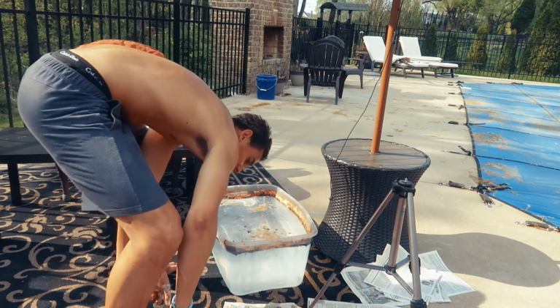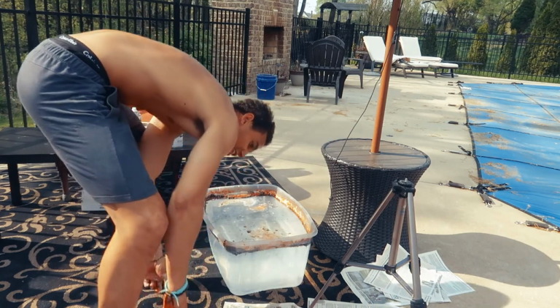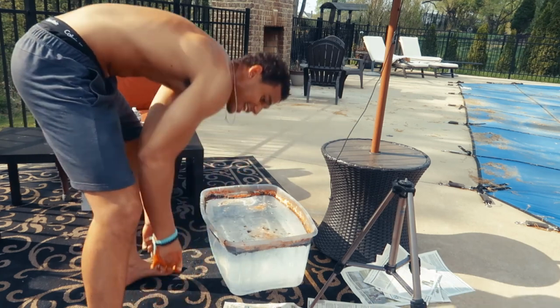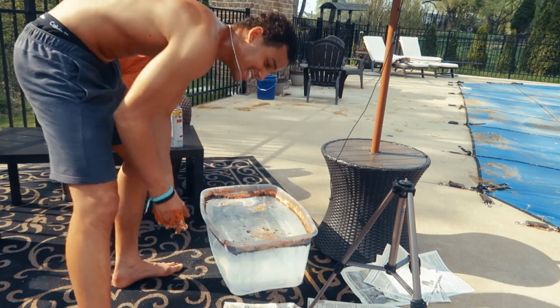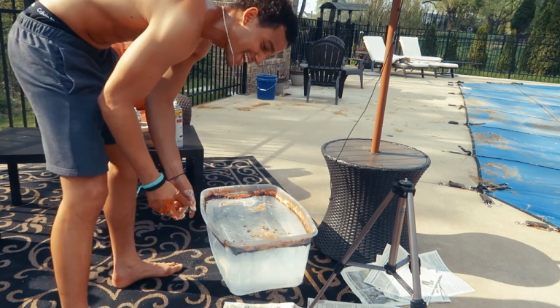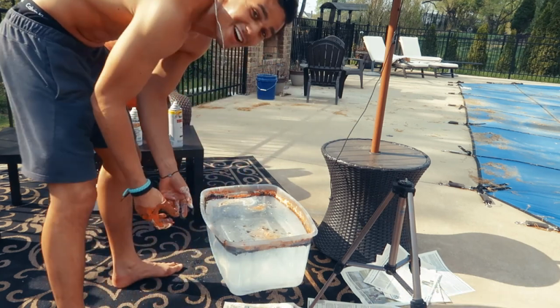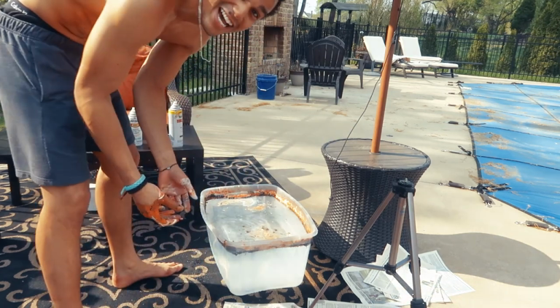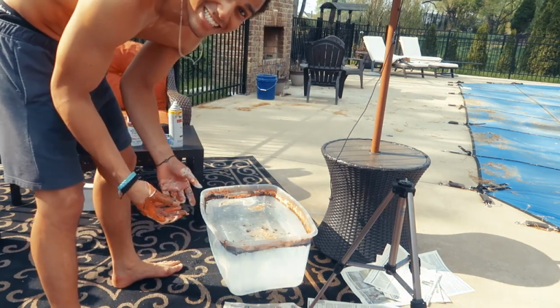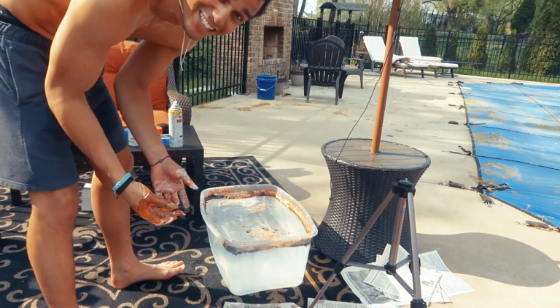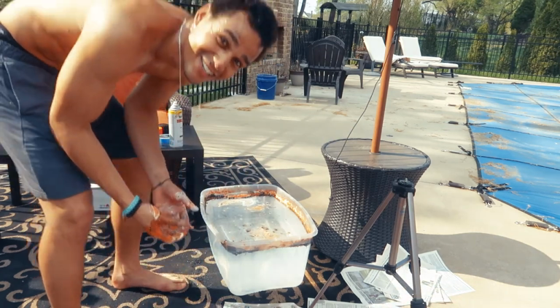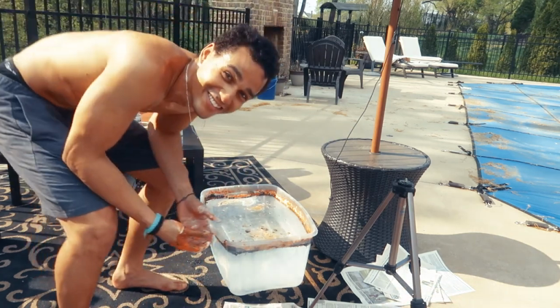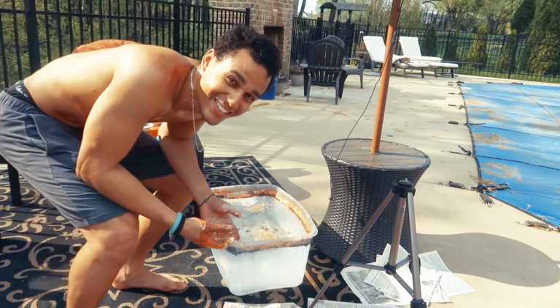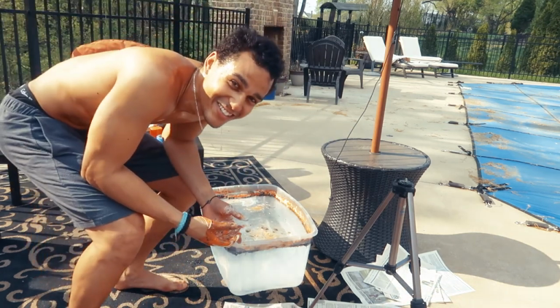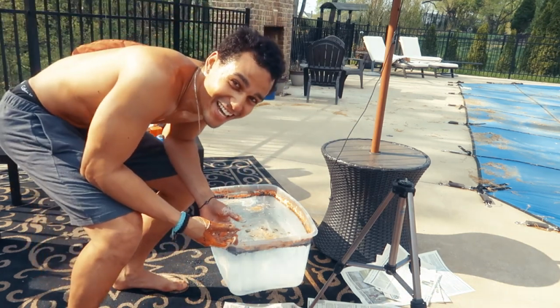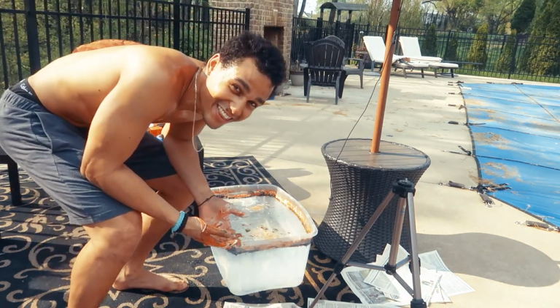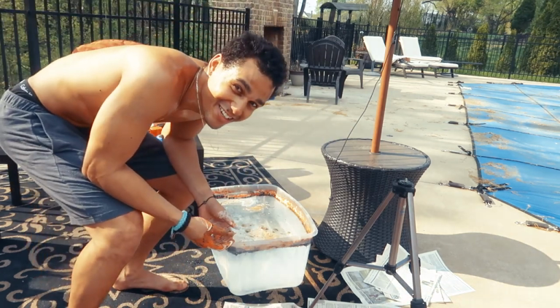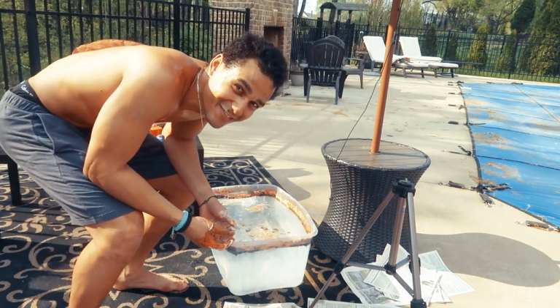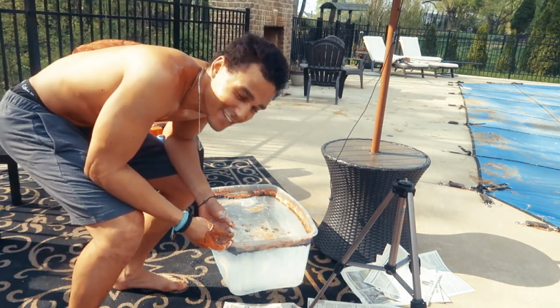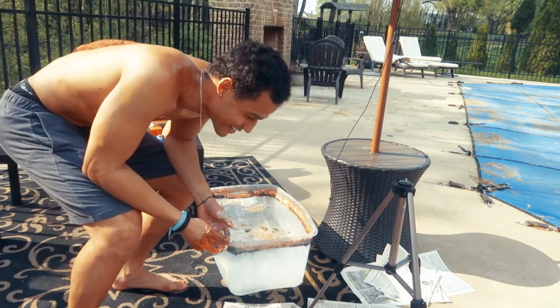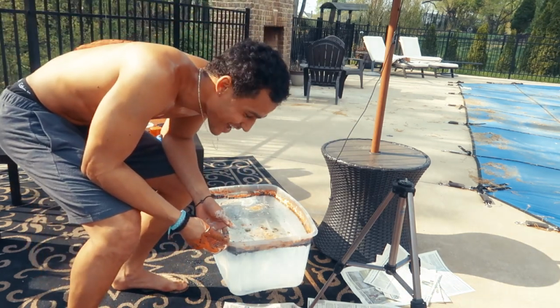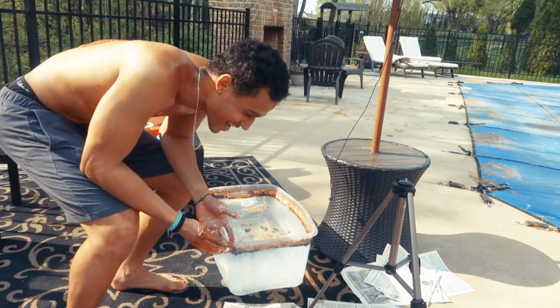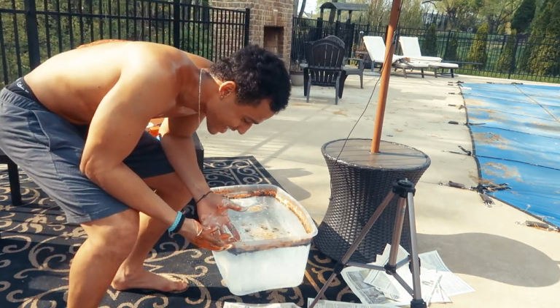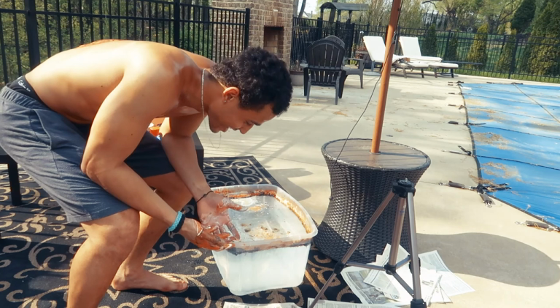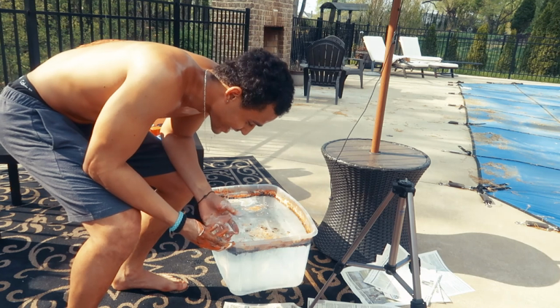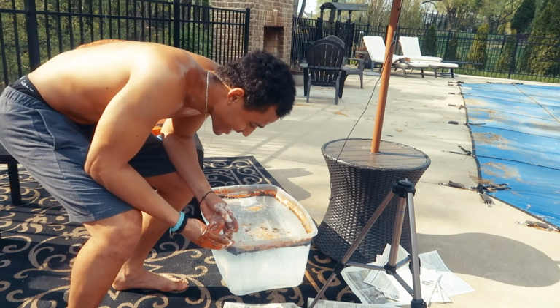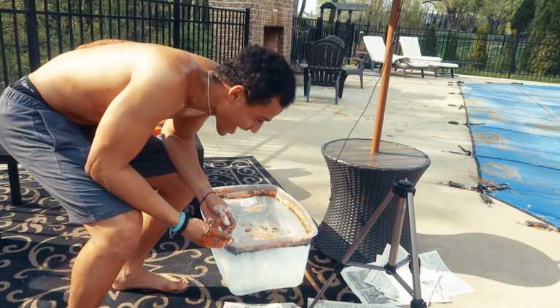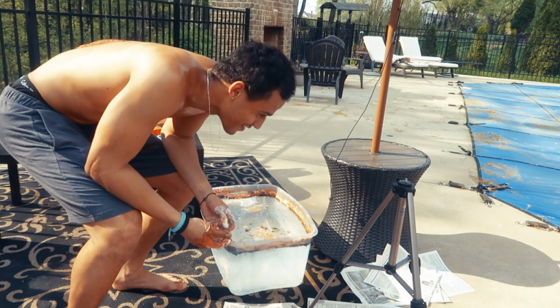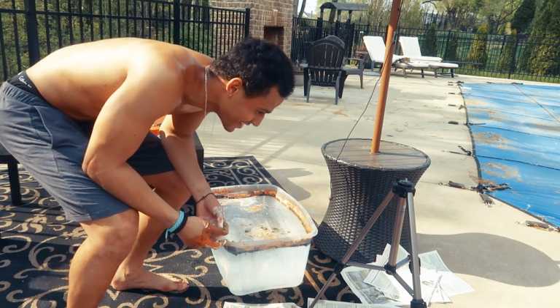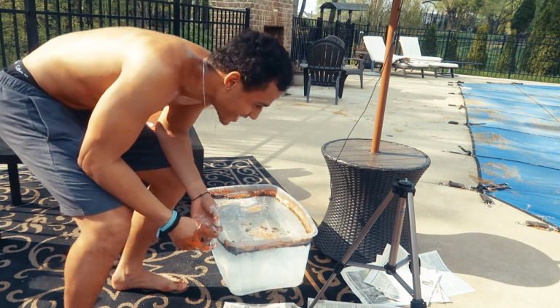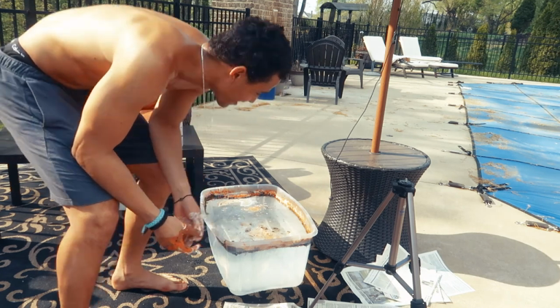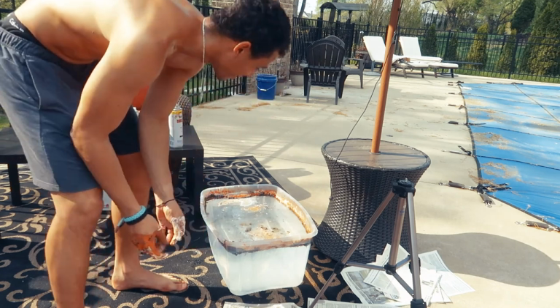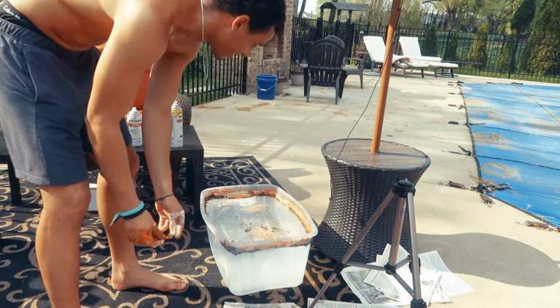It actually came out kind of dope, dude. I thought it was a fail, but nah — absolutely not a fail.